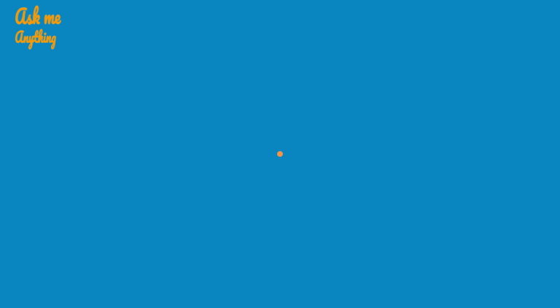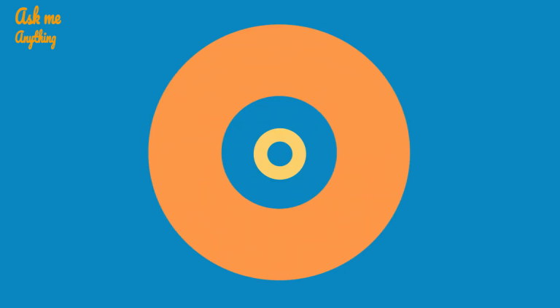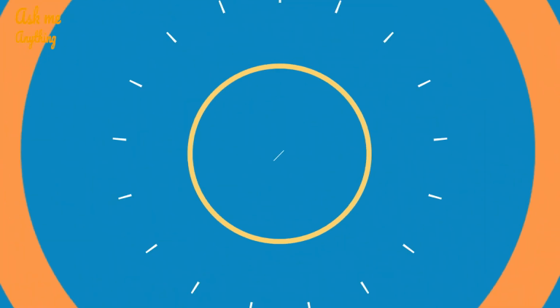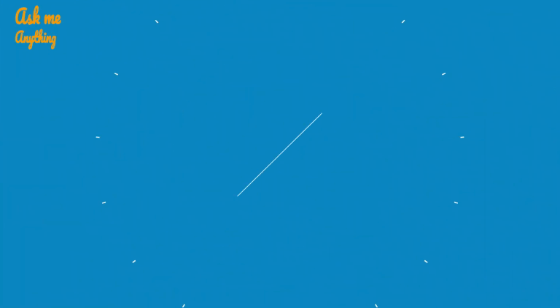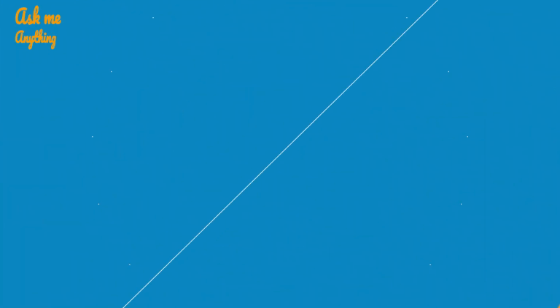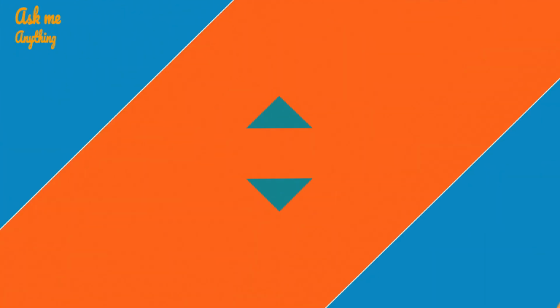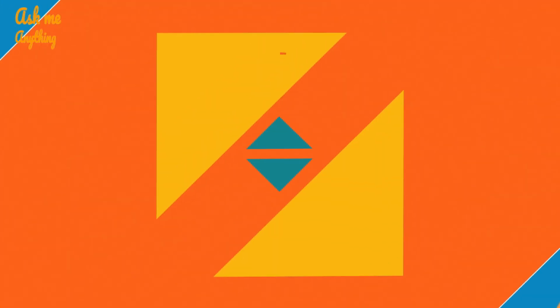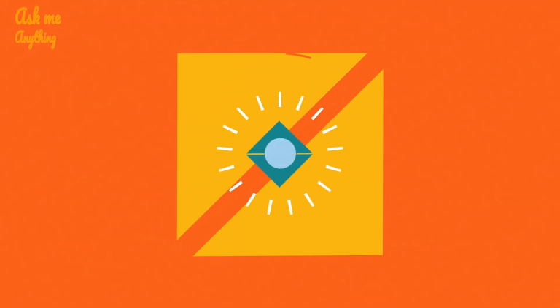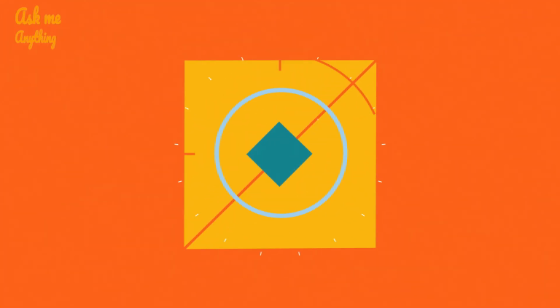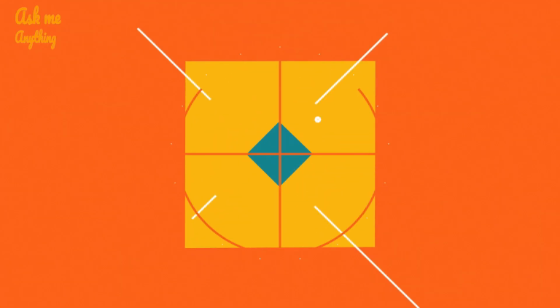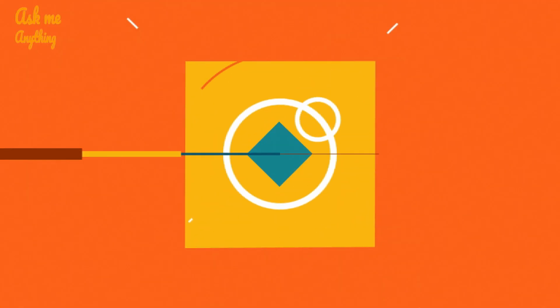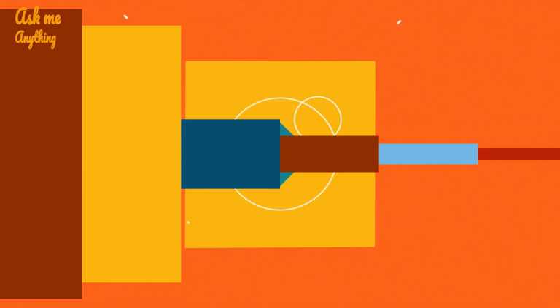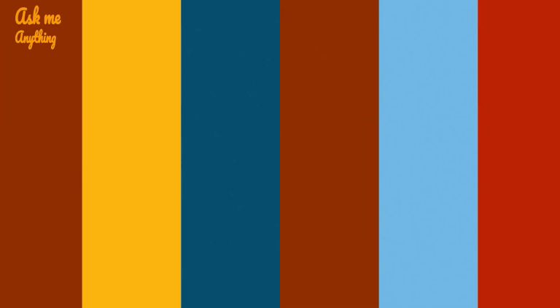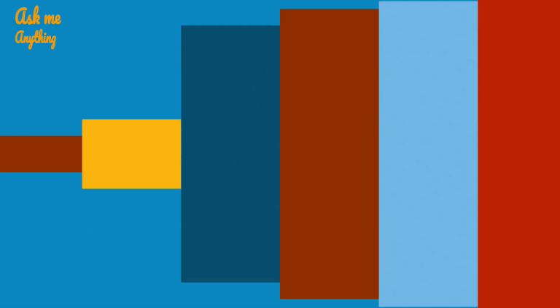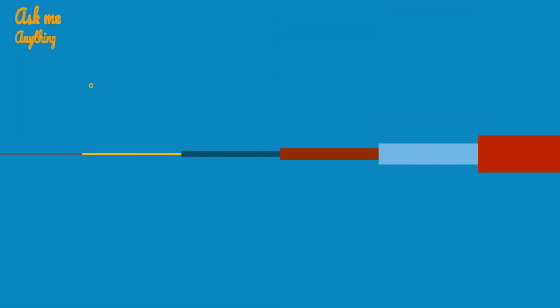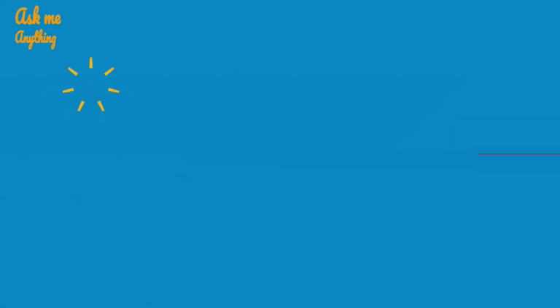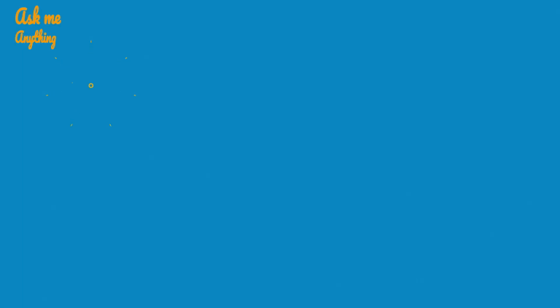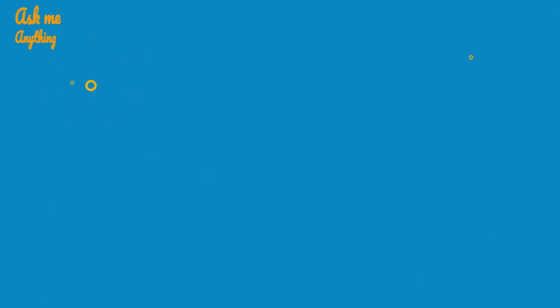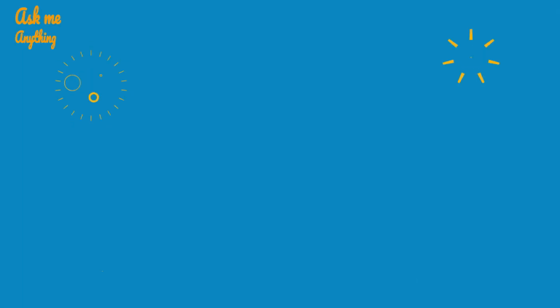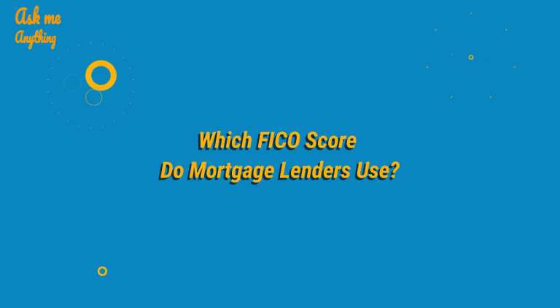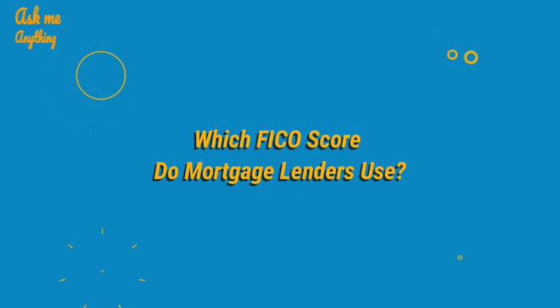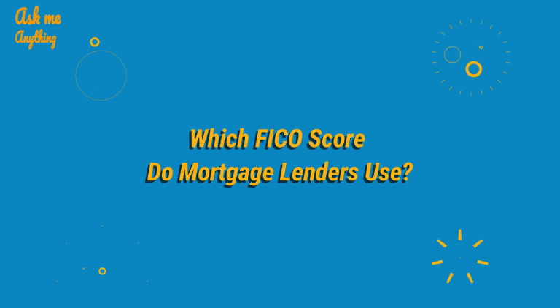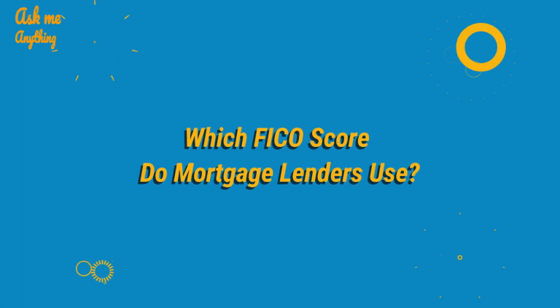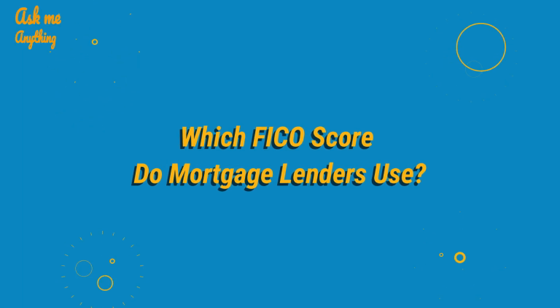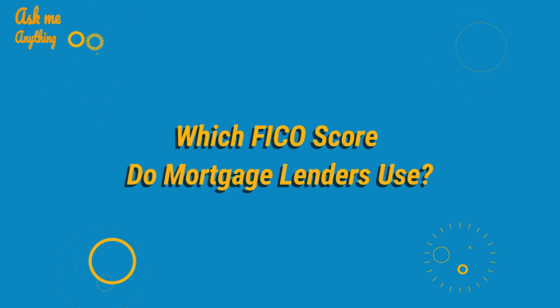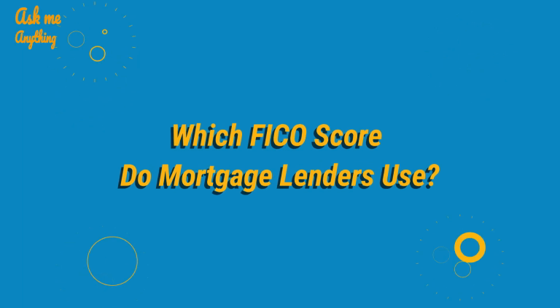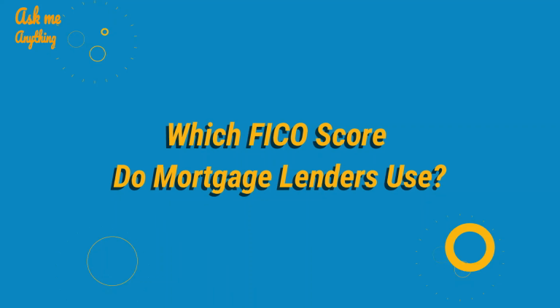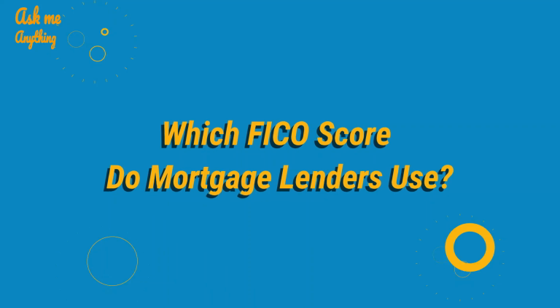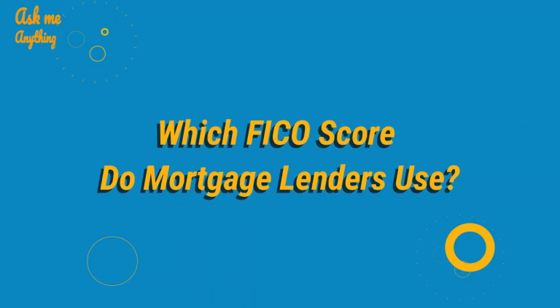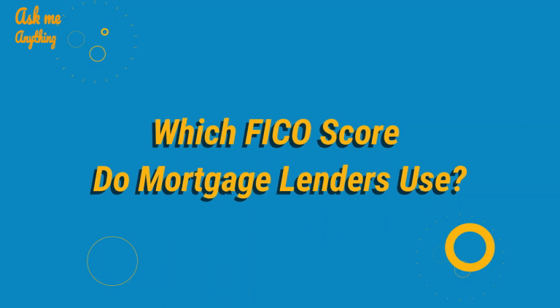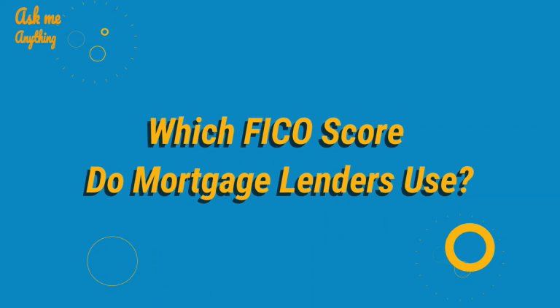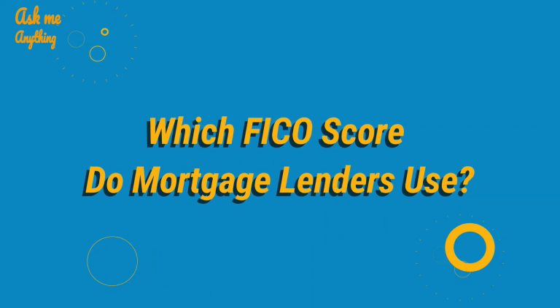Today, I will answer the question: when is first mortgage payment due? Let's have a look at the details.